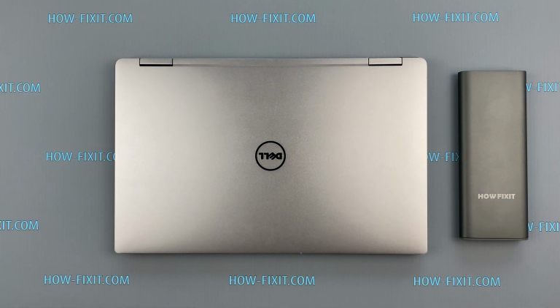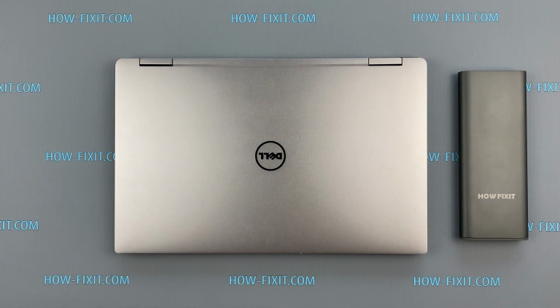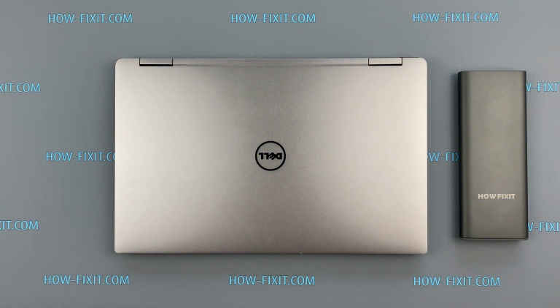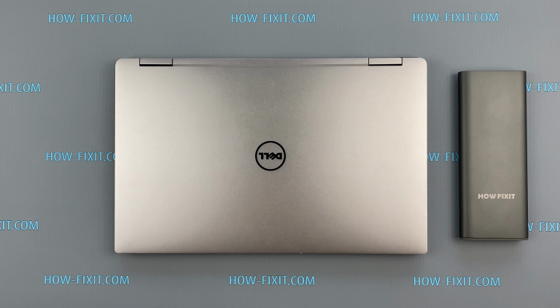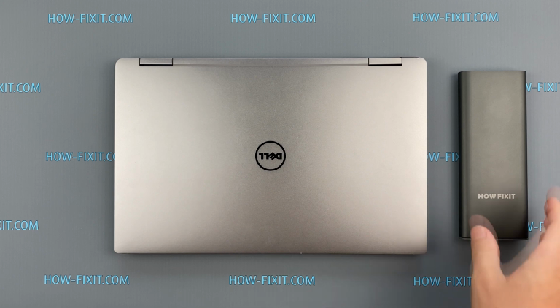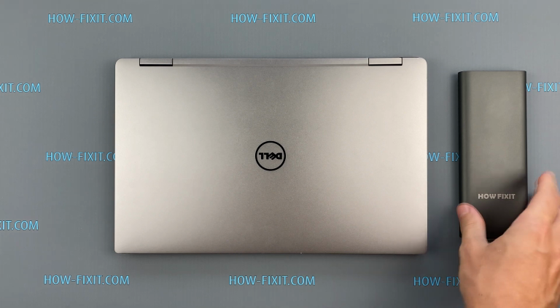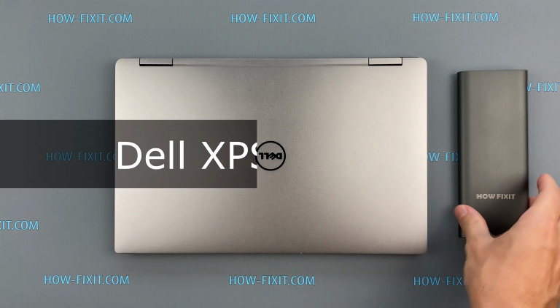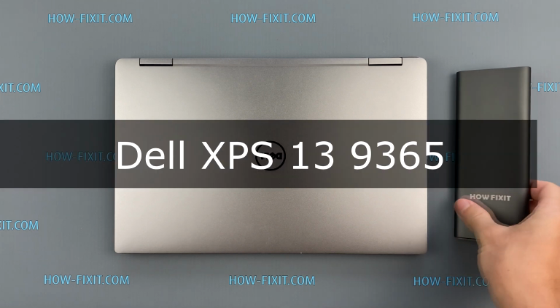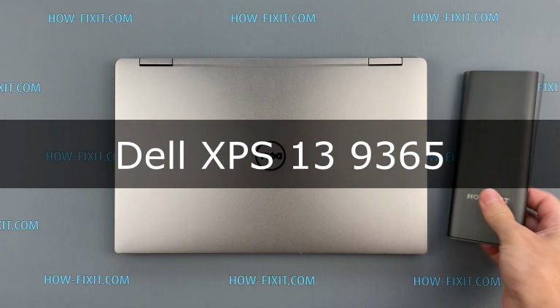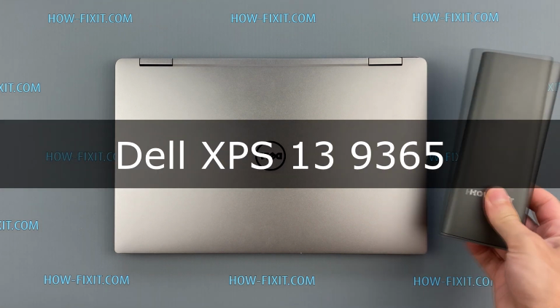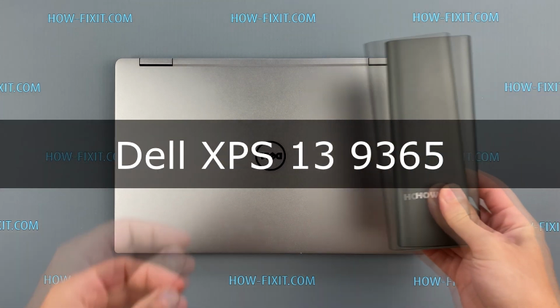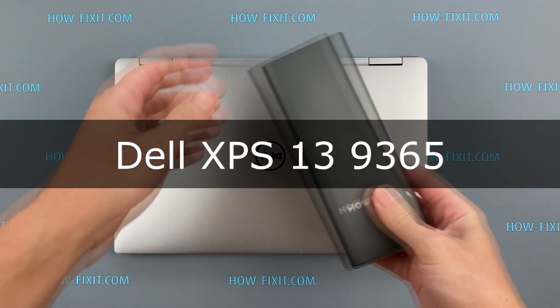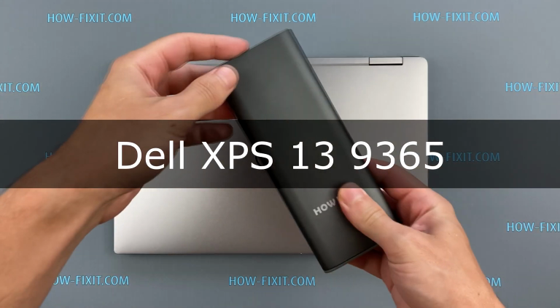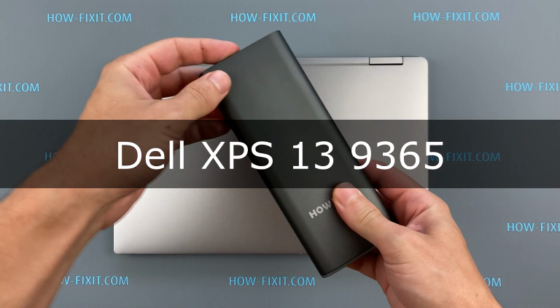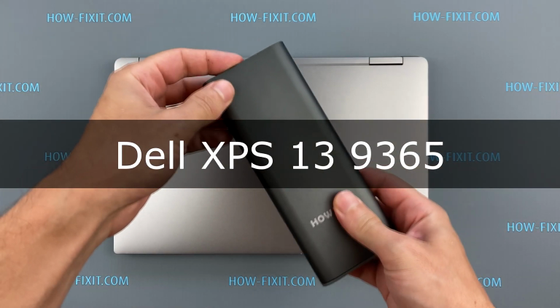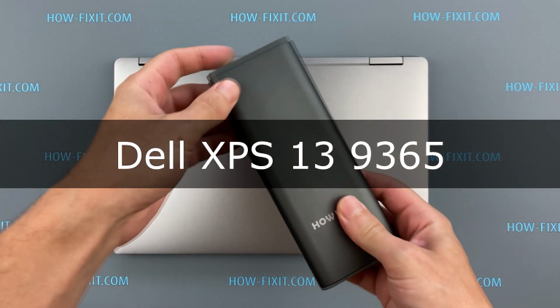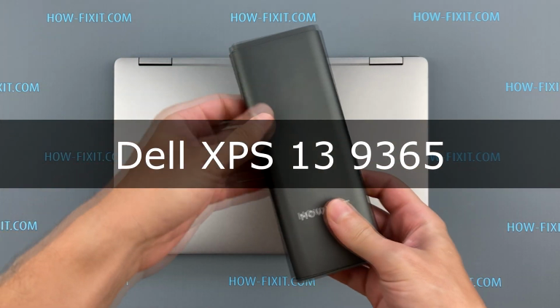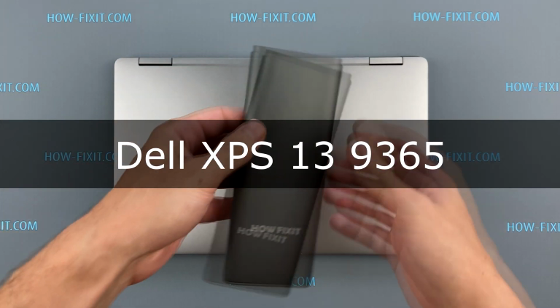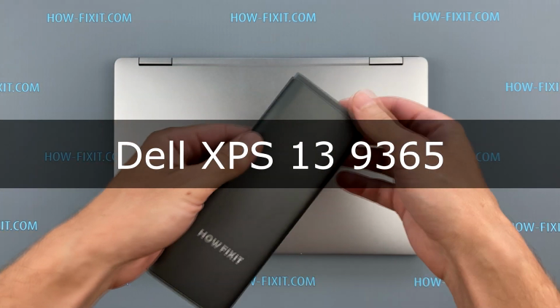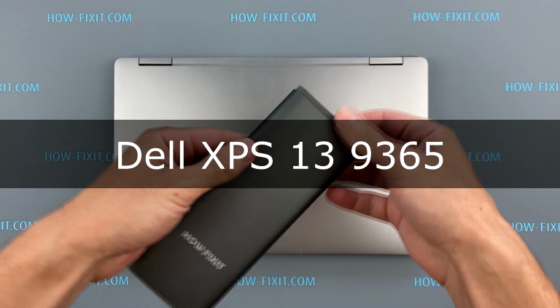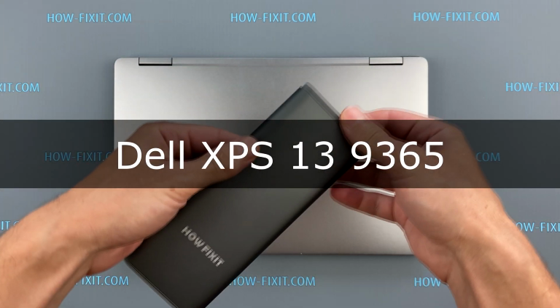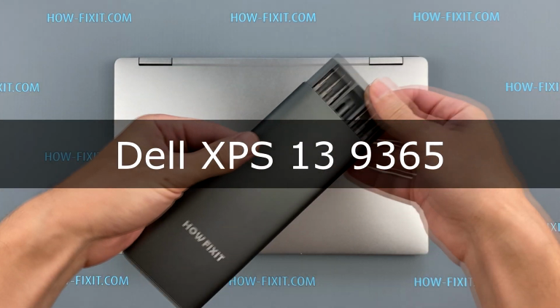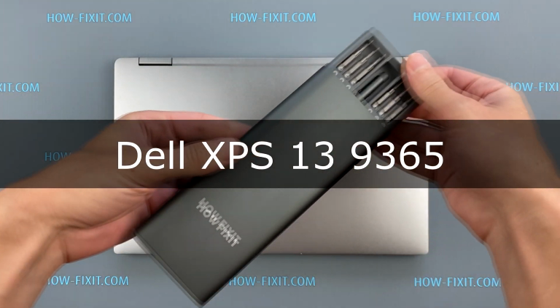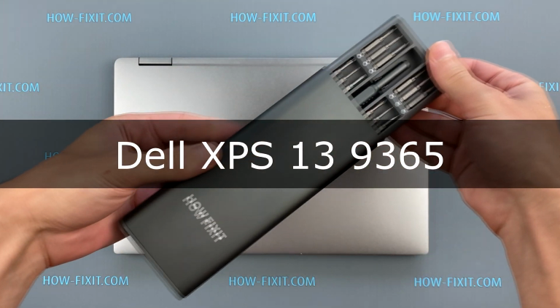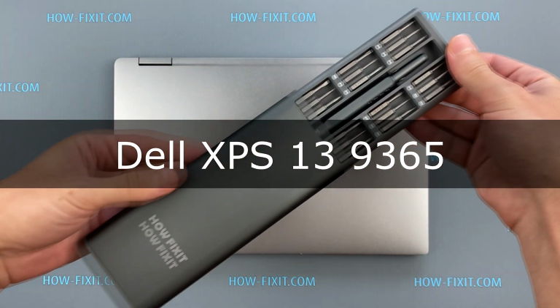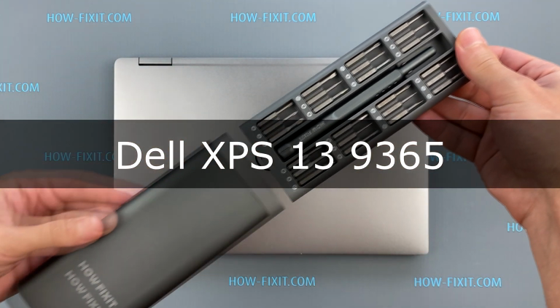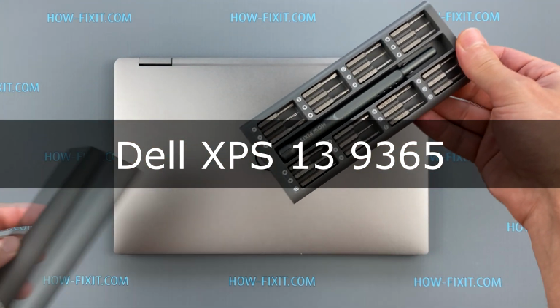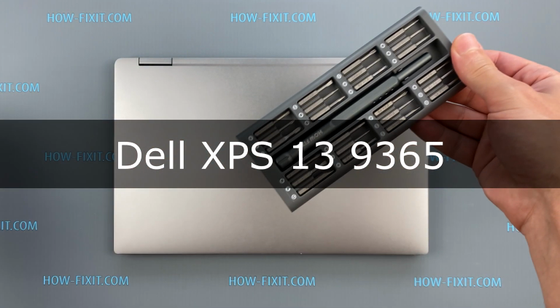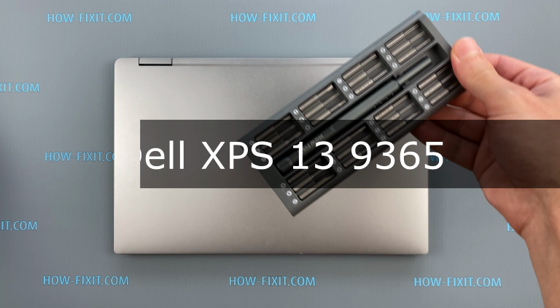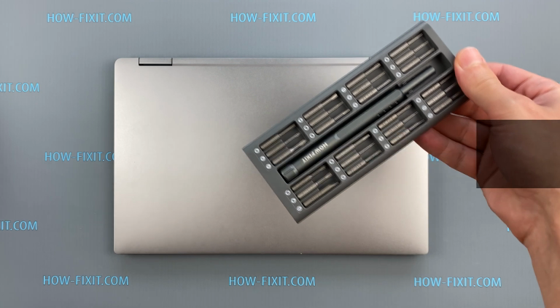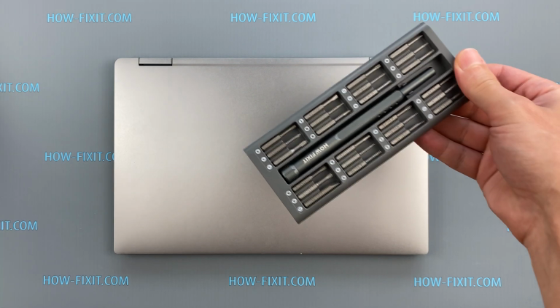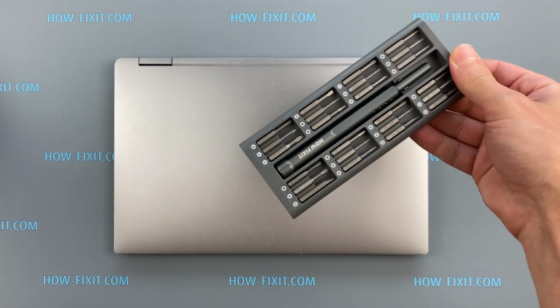Hello everyone and welcome to HowFixit. In this video I'm going to show you how to force reset BIOS settings on a laptop.